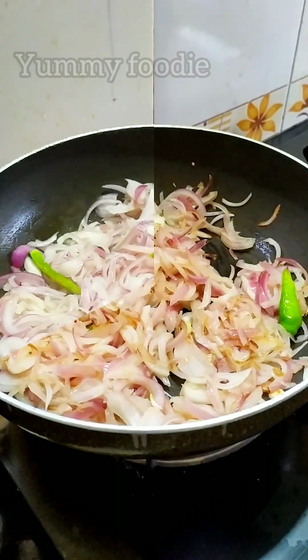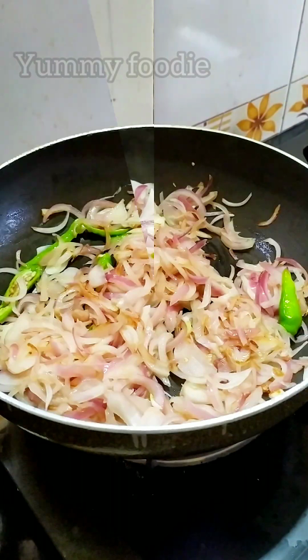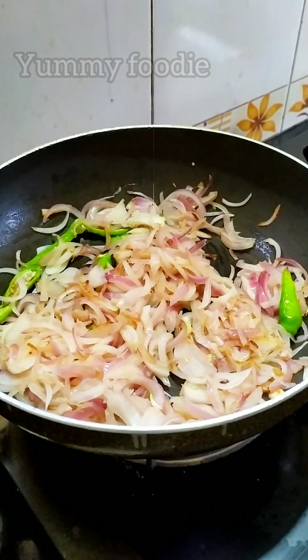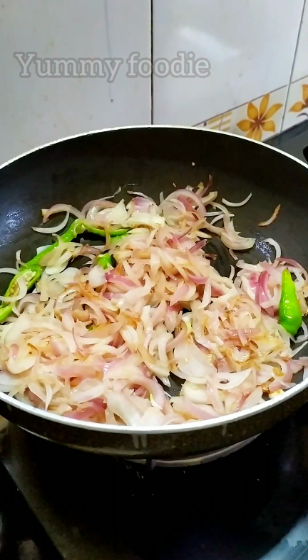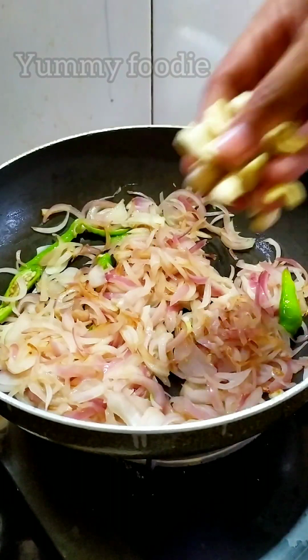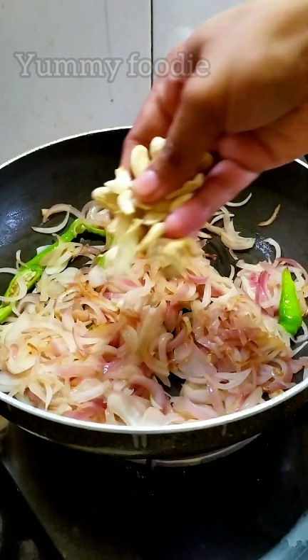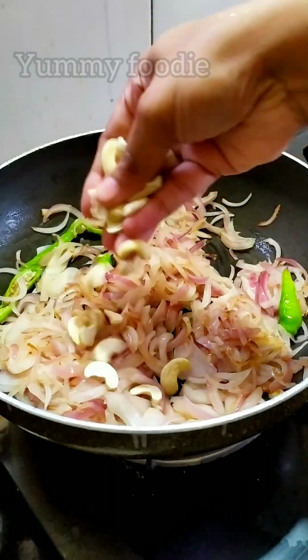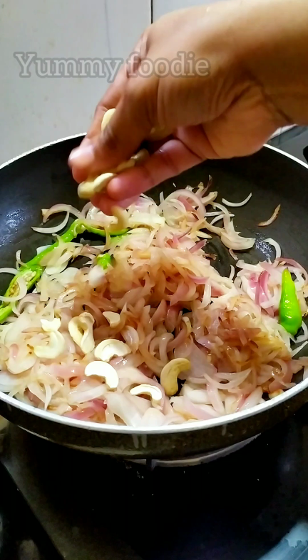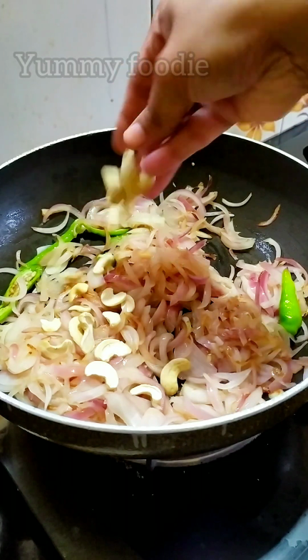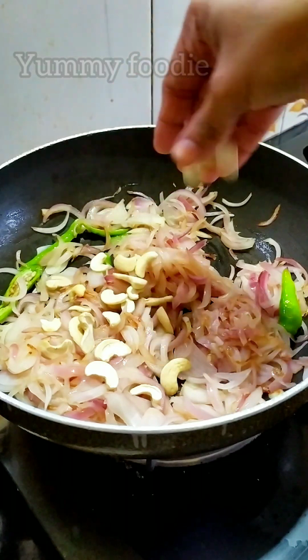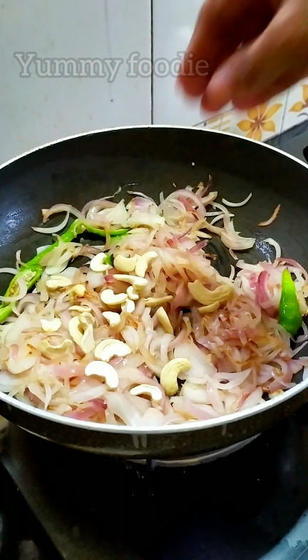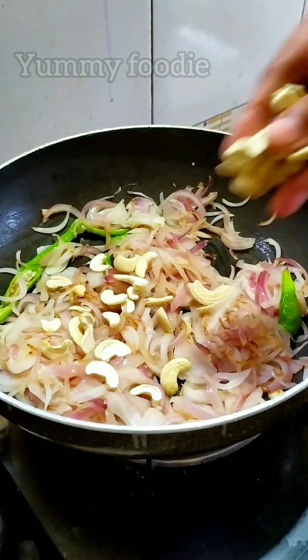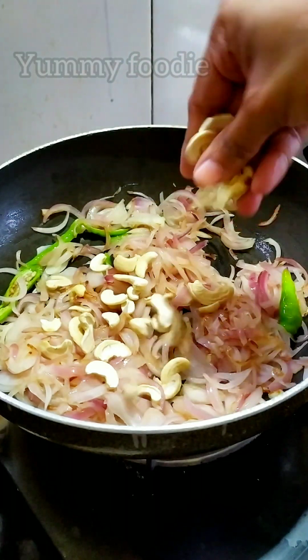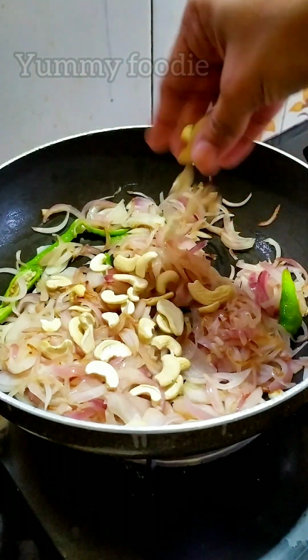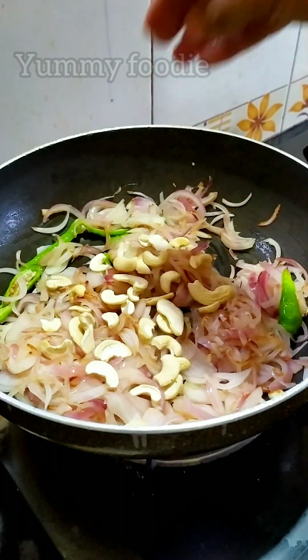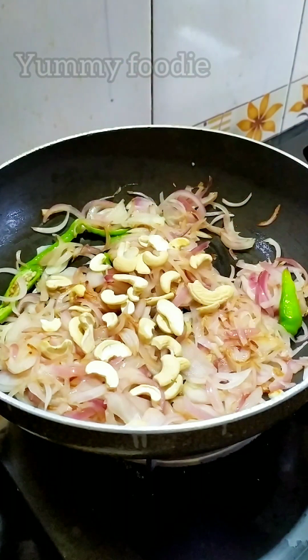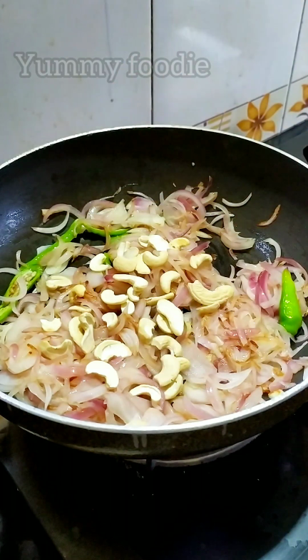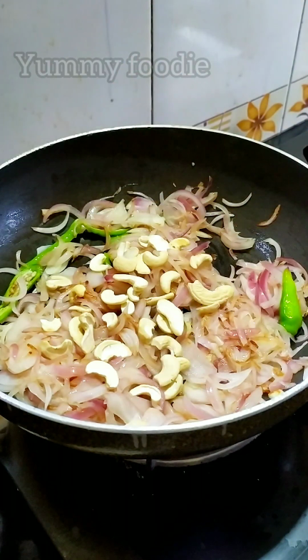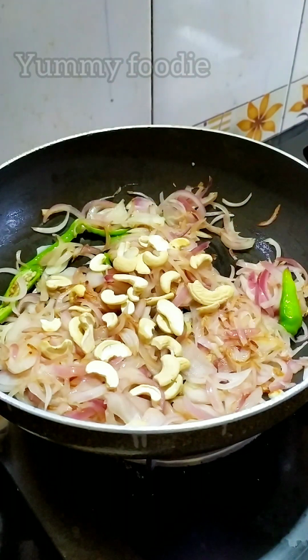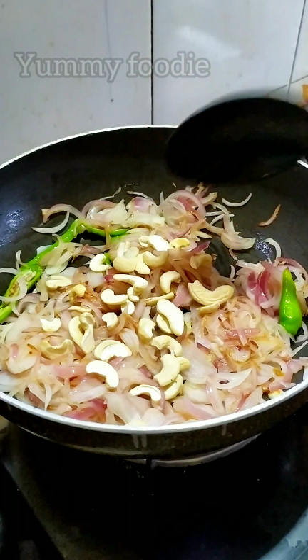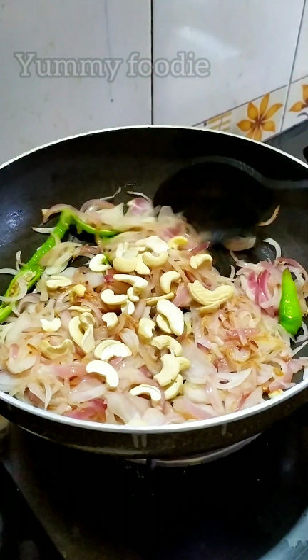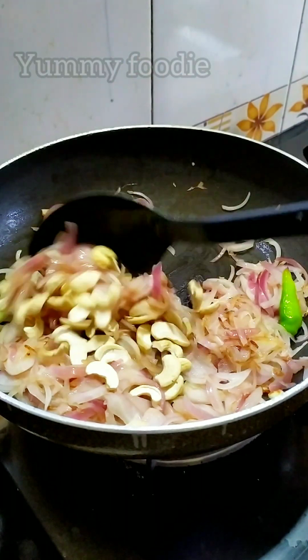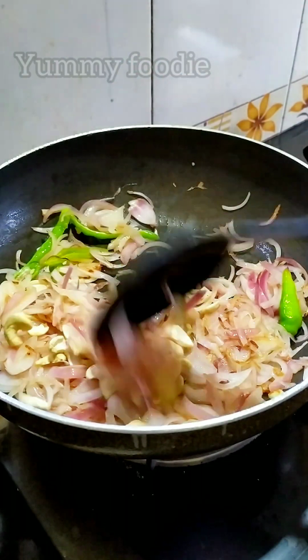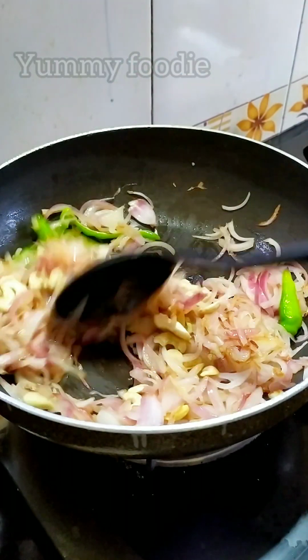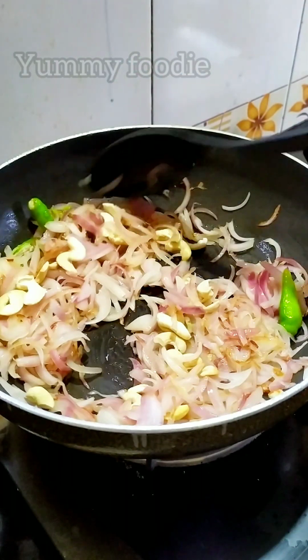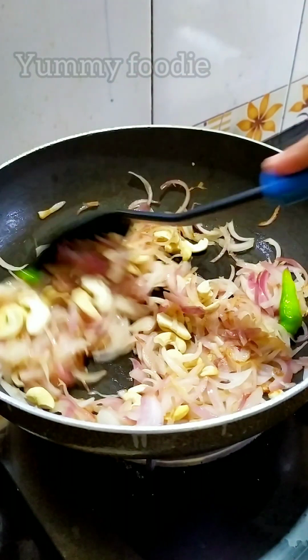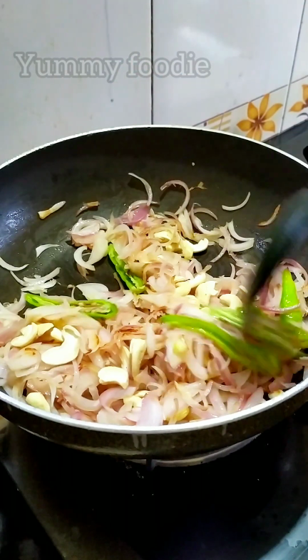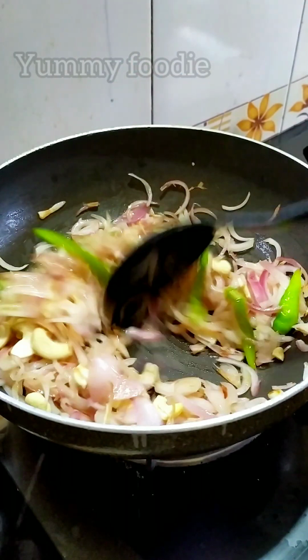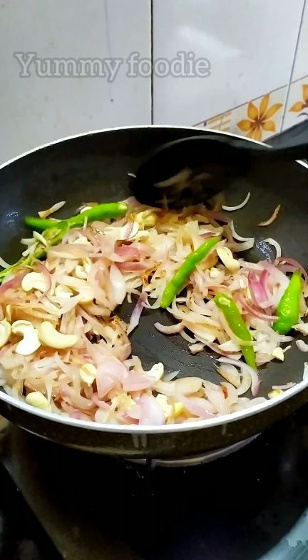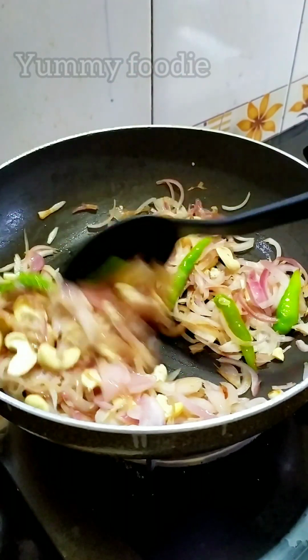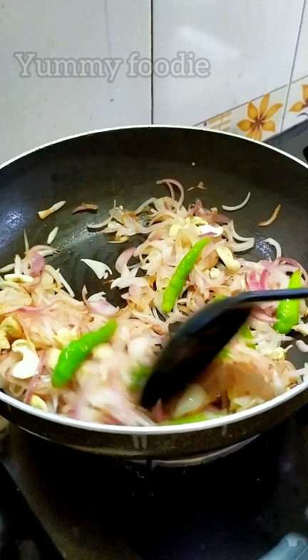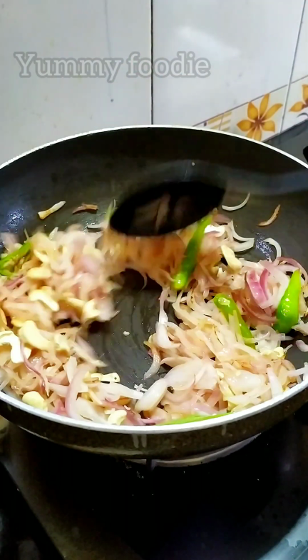Add 1 tsp. Mix 15 to 20 times. It is done on medium flame.